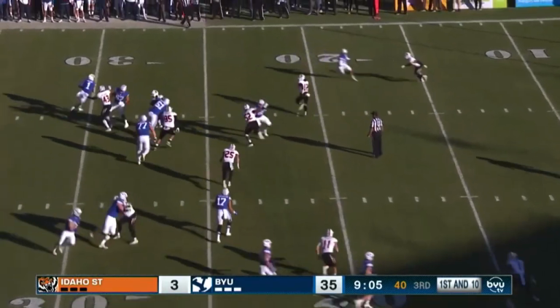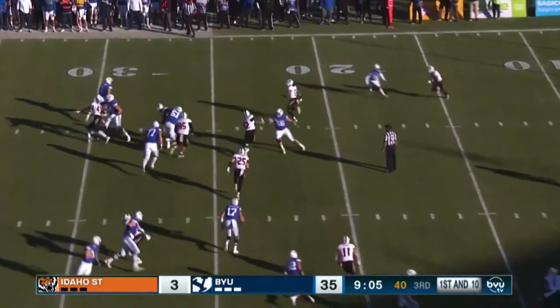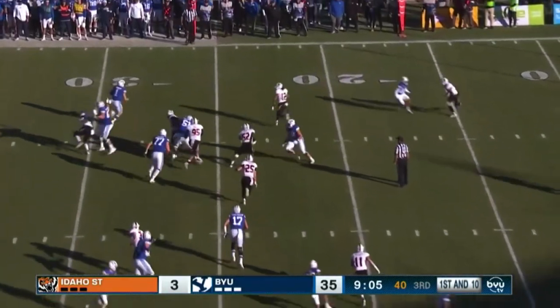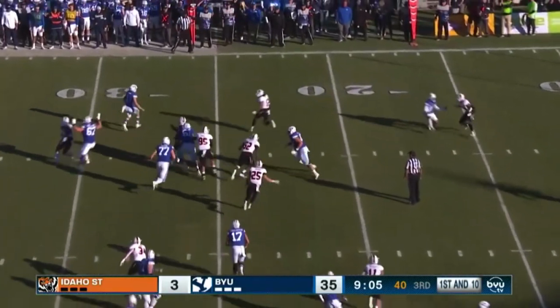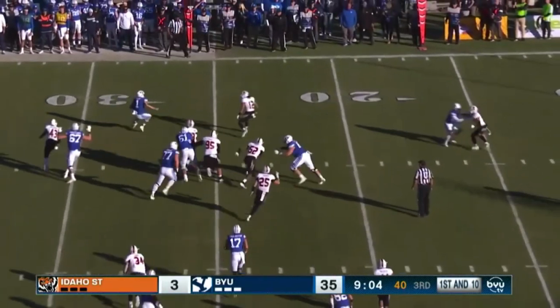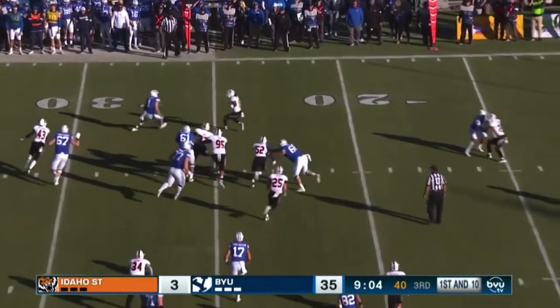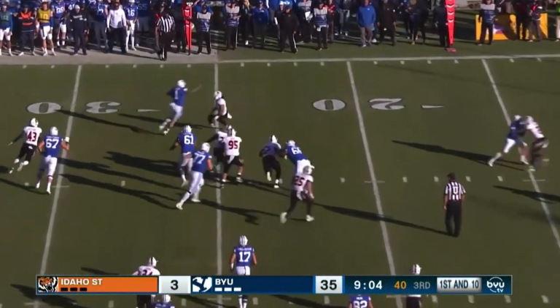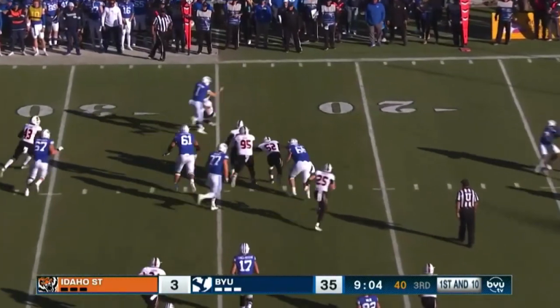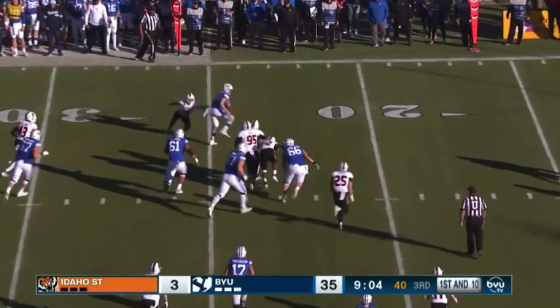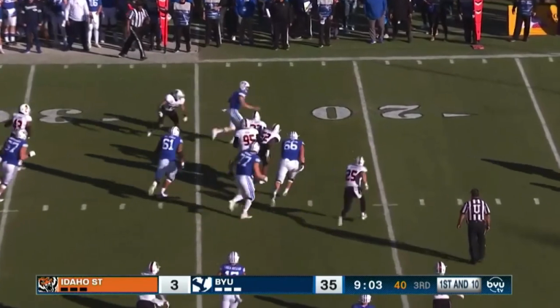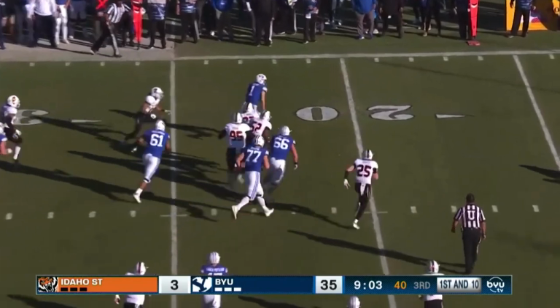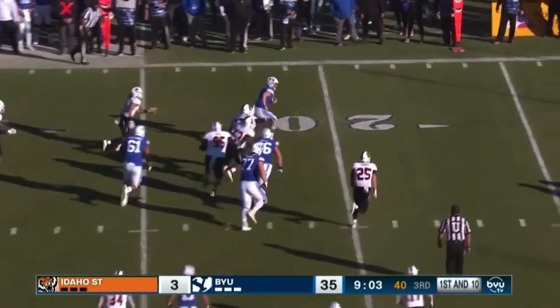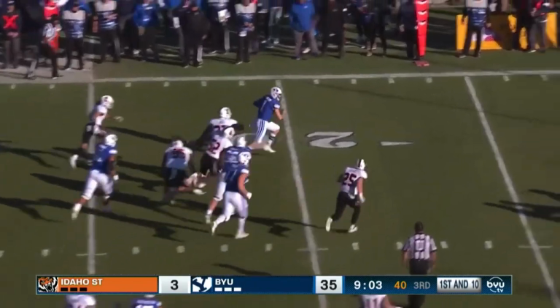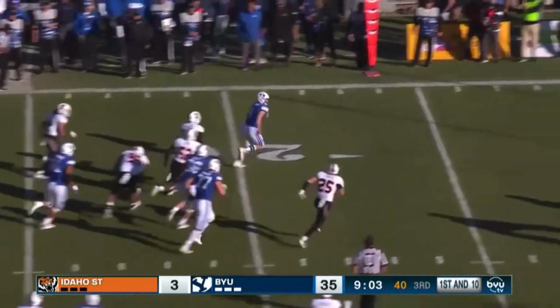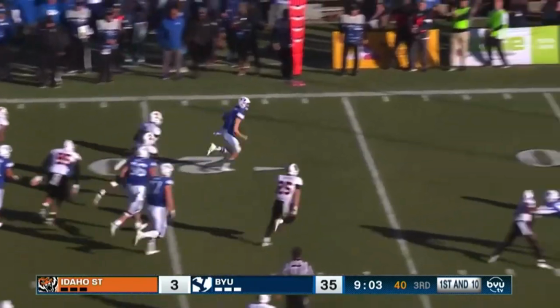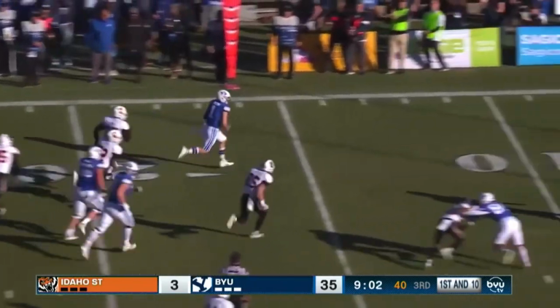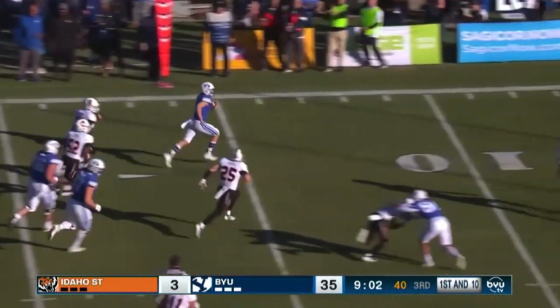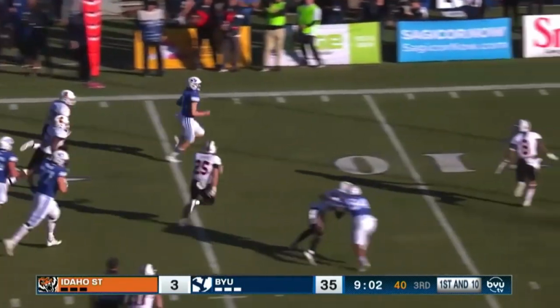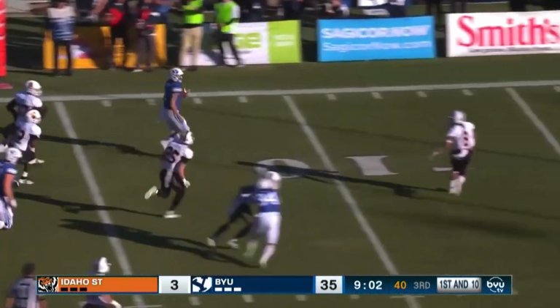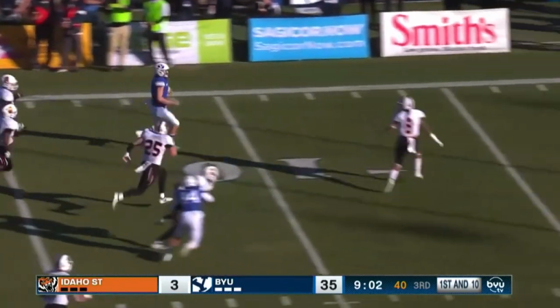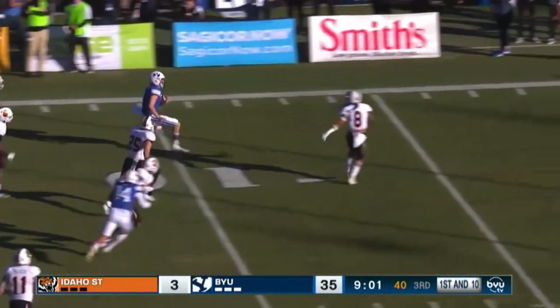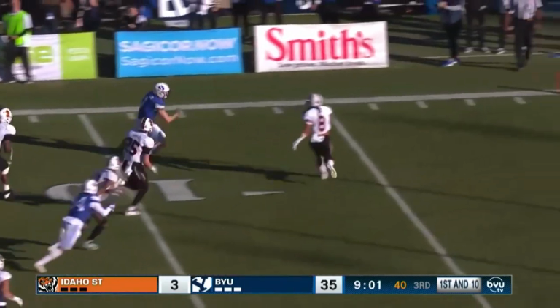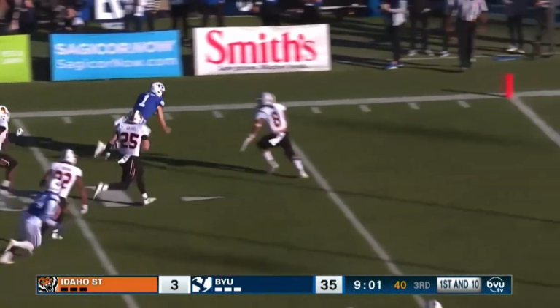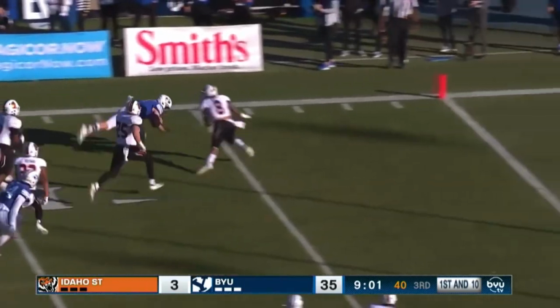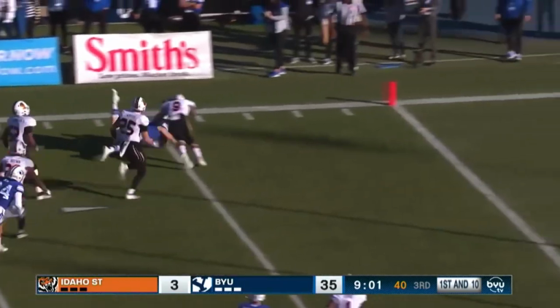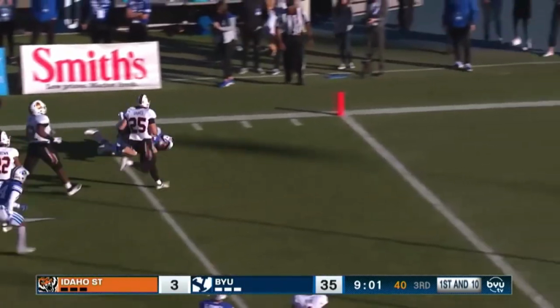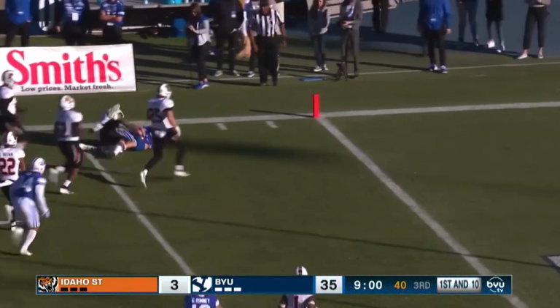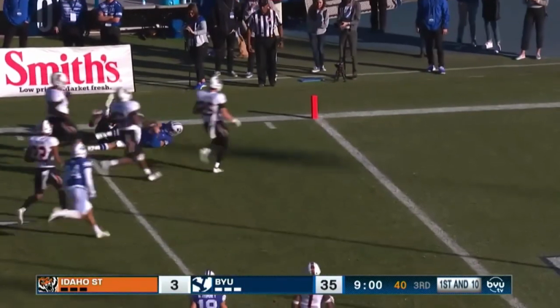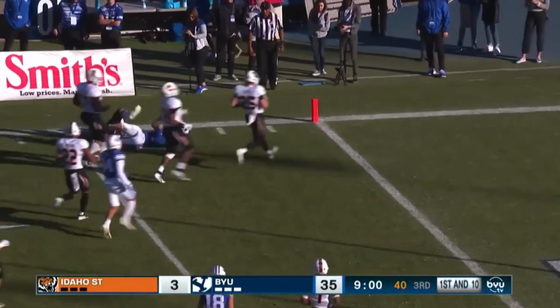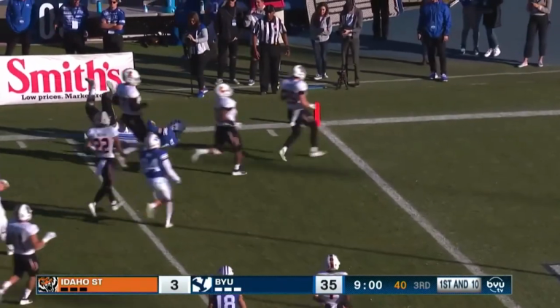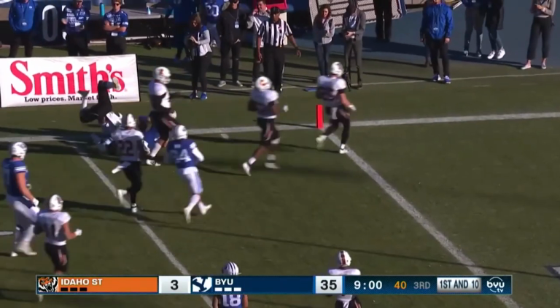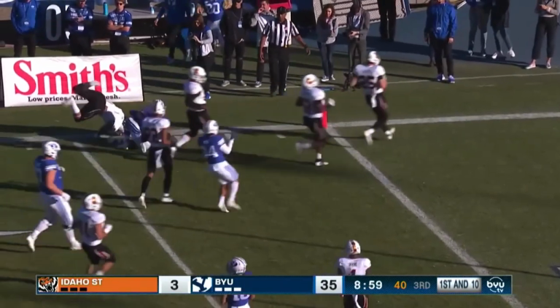A motion fly sweep, Zach on the keeper. Sidestep — 20, 15, 10. Oh, stumbles at the five.